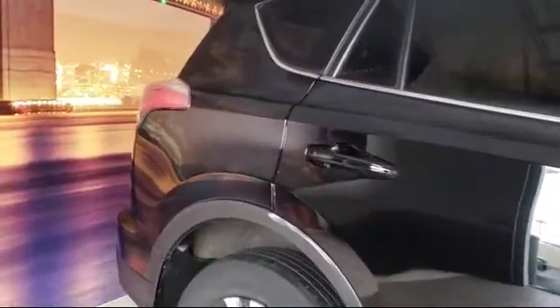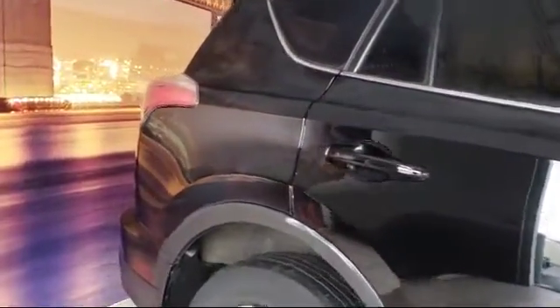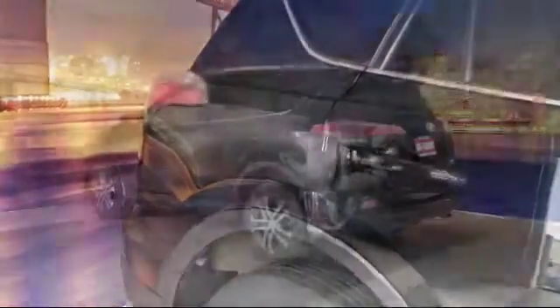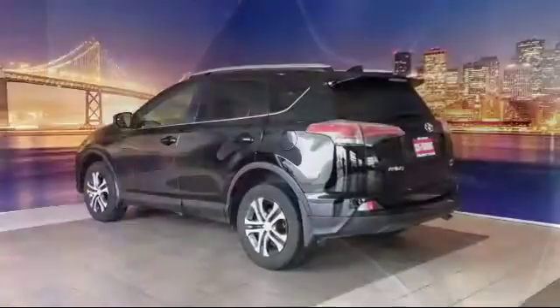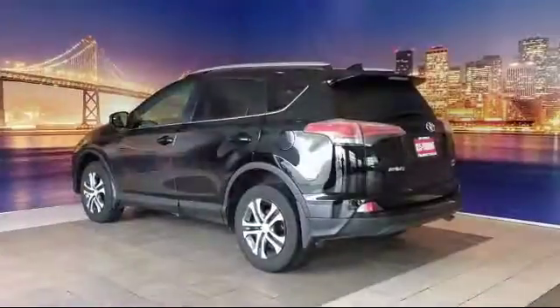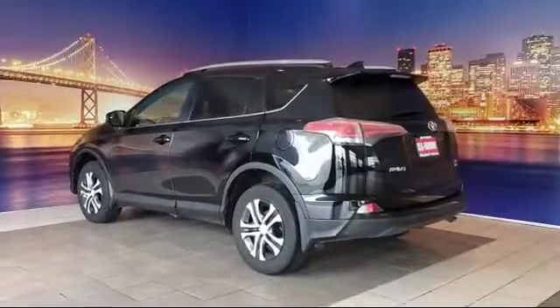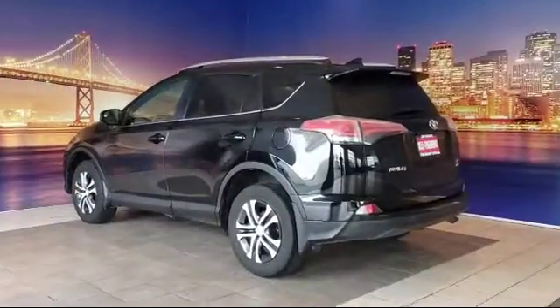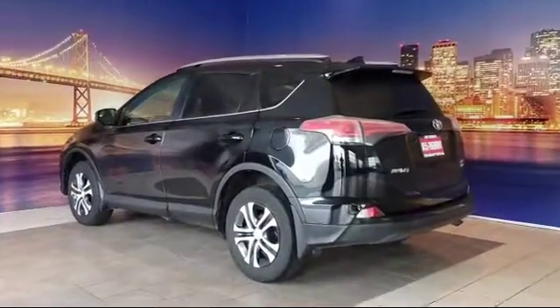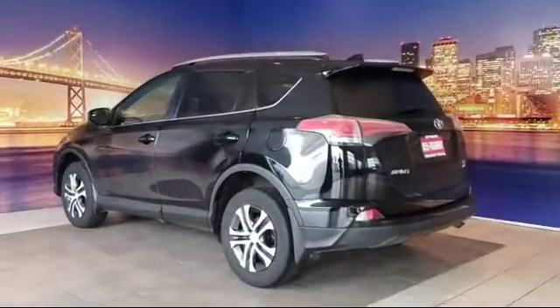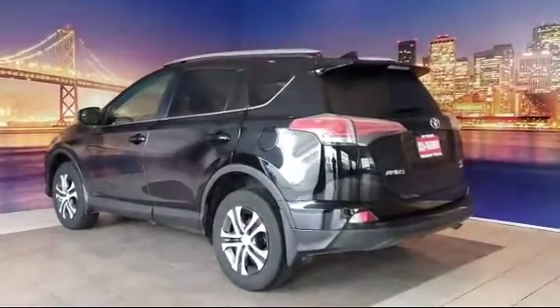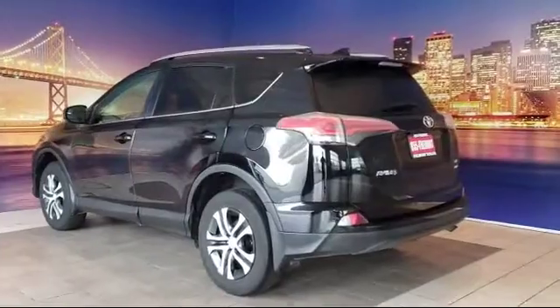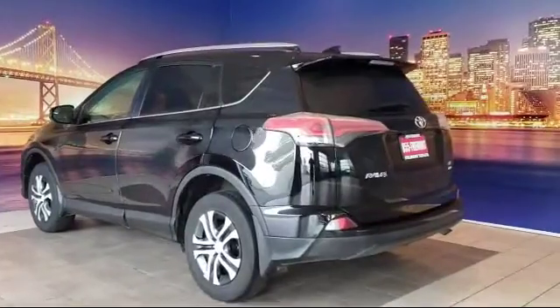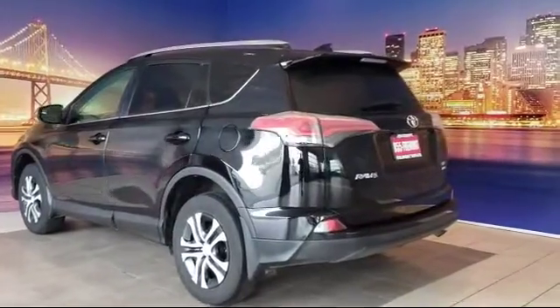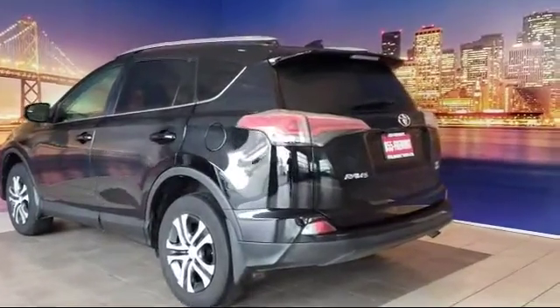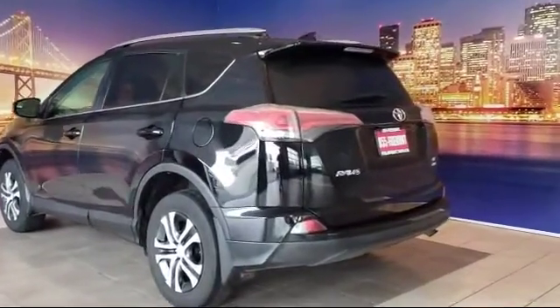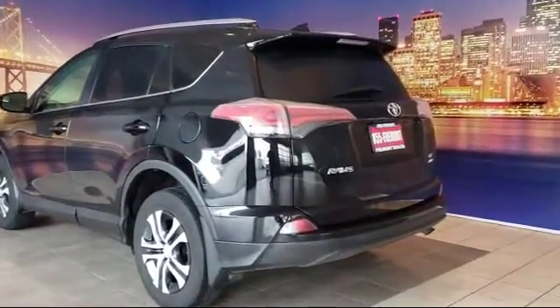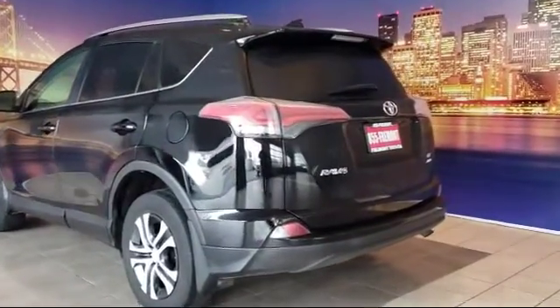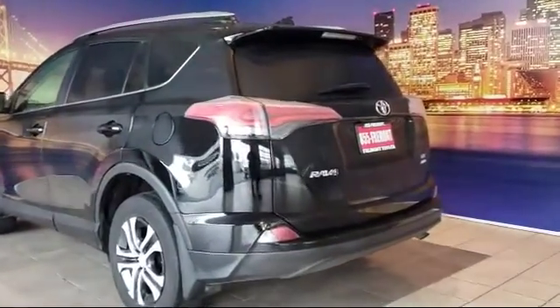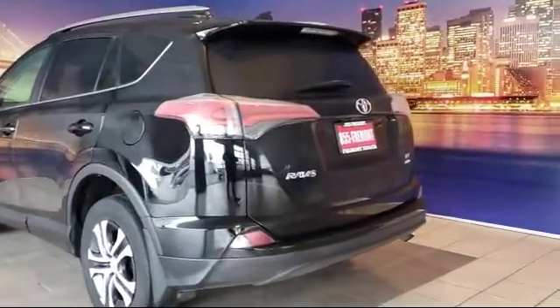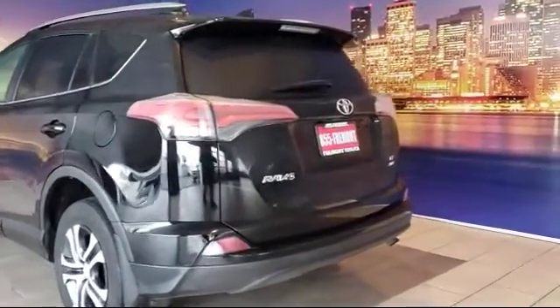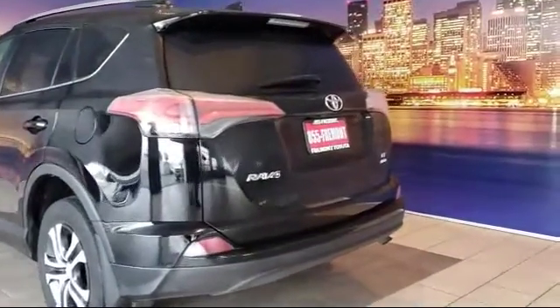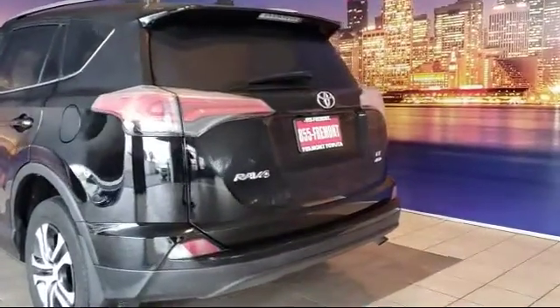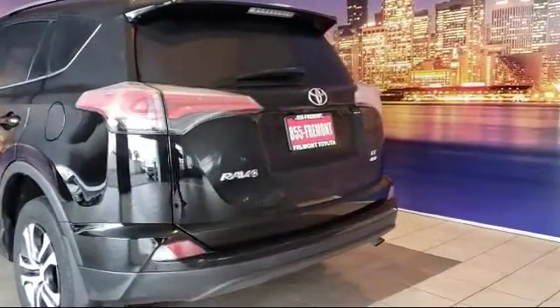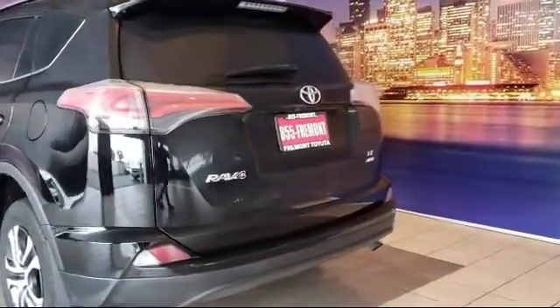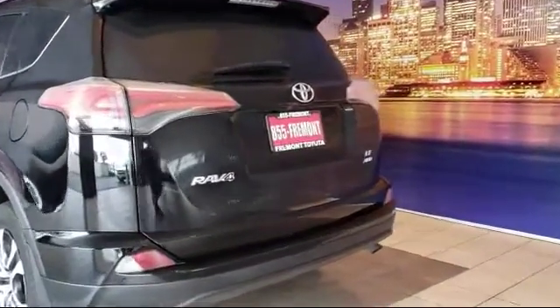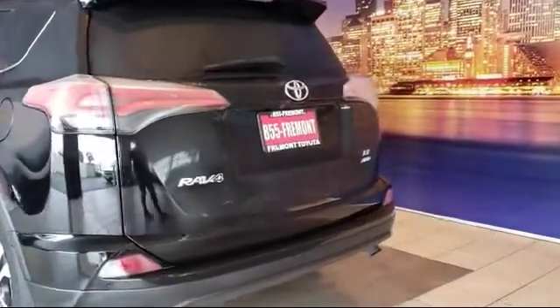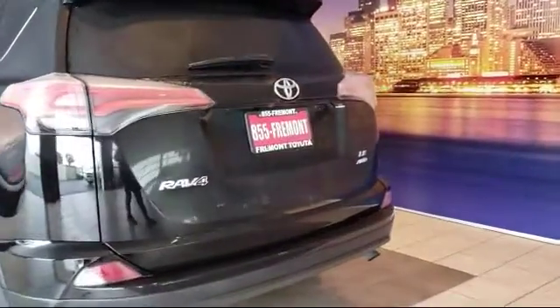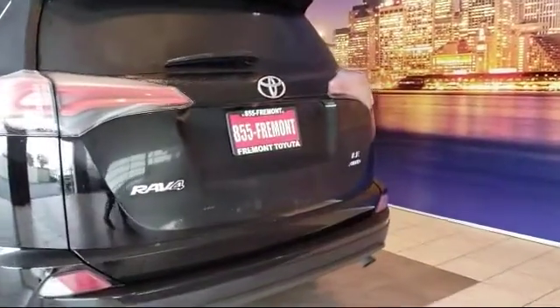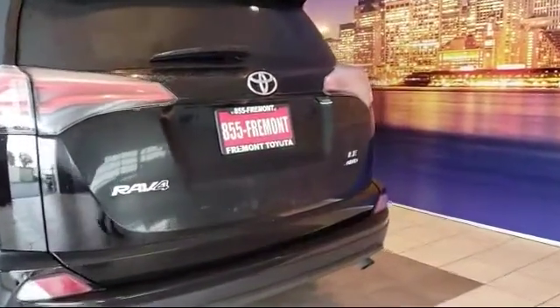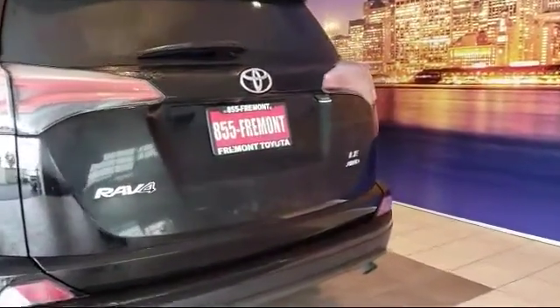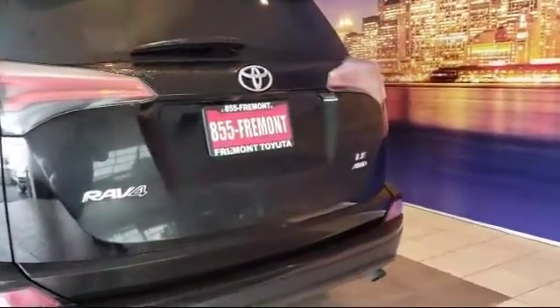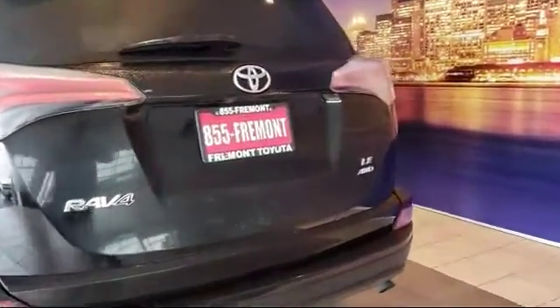It also features traction control, power windows, a six speaker audio system, and has less than 35,000 miles on the odometer.